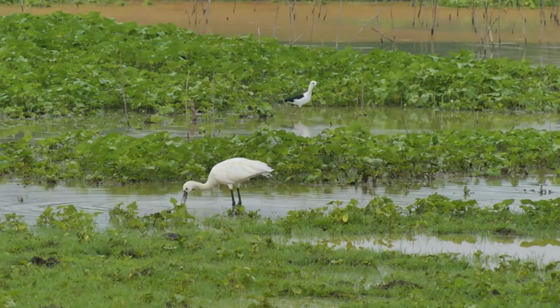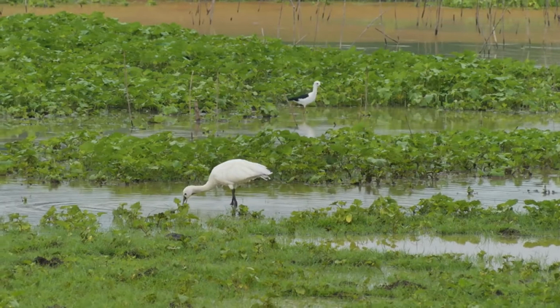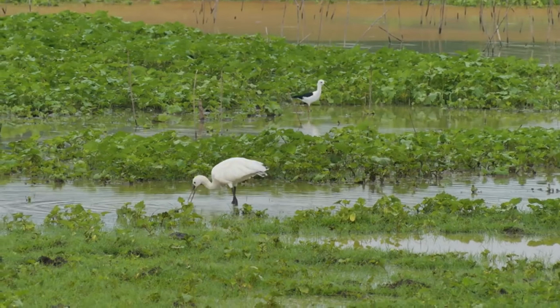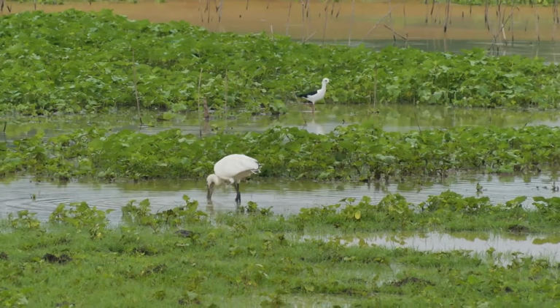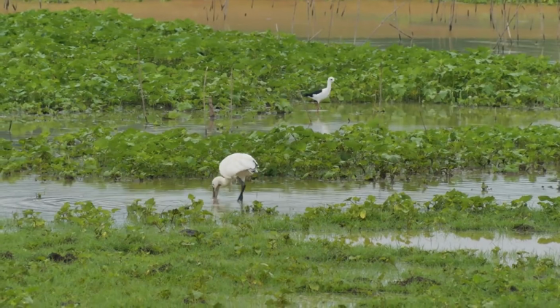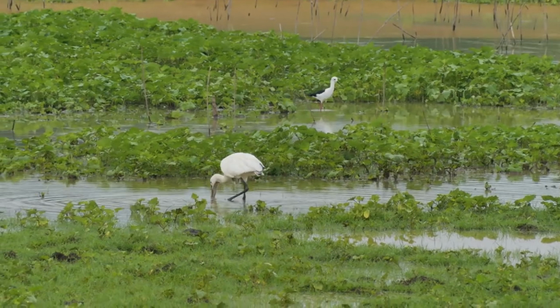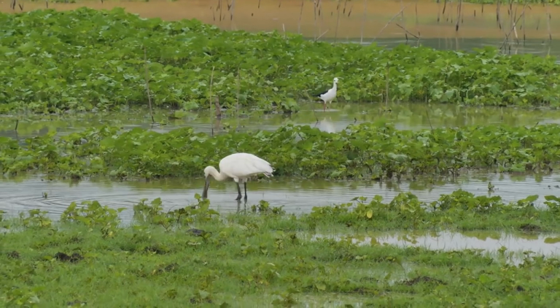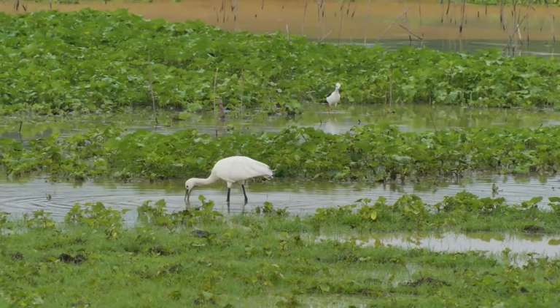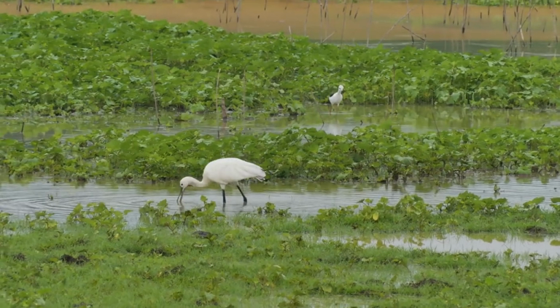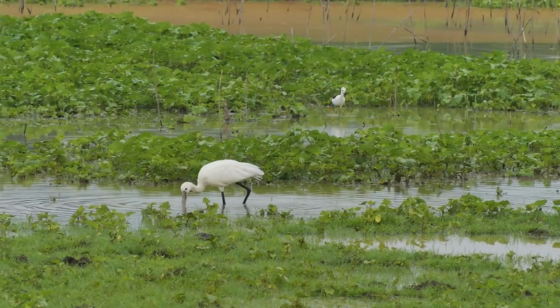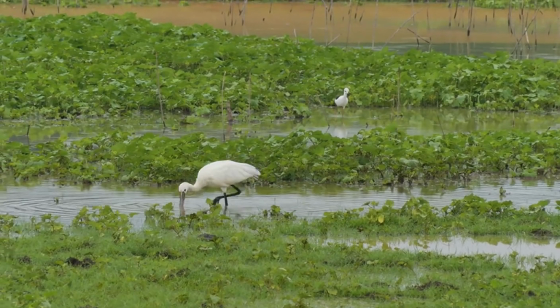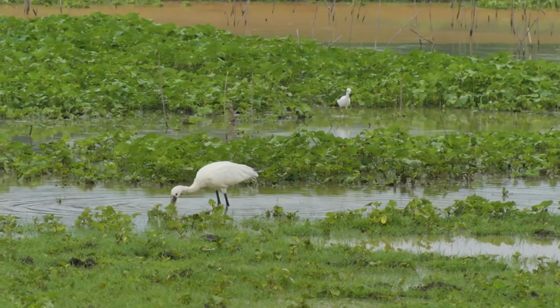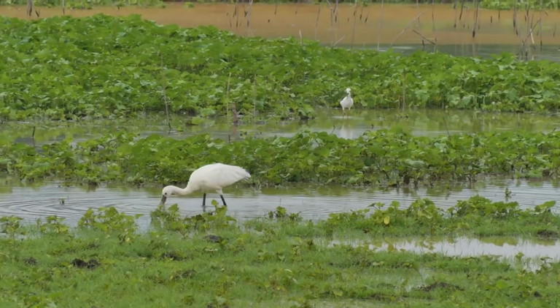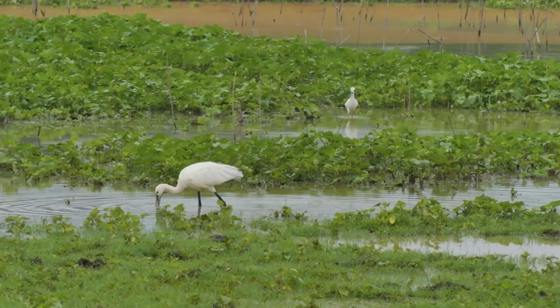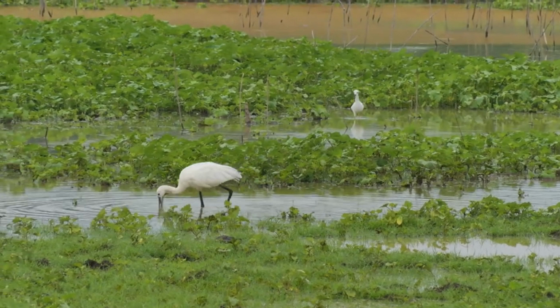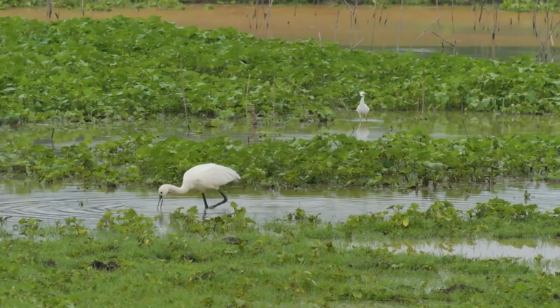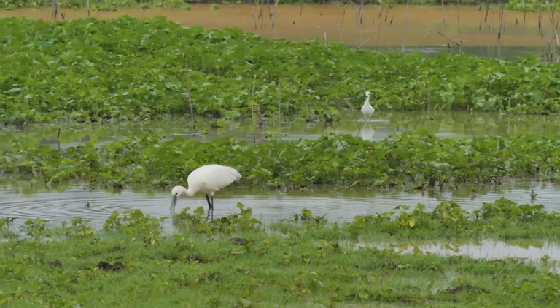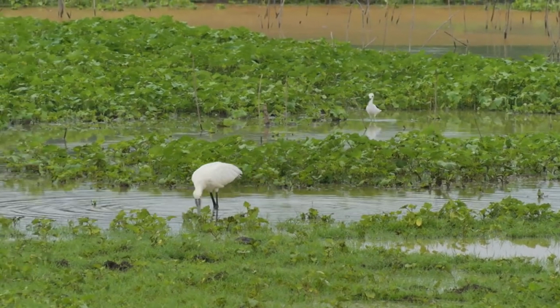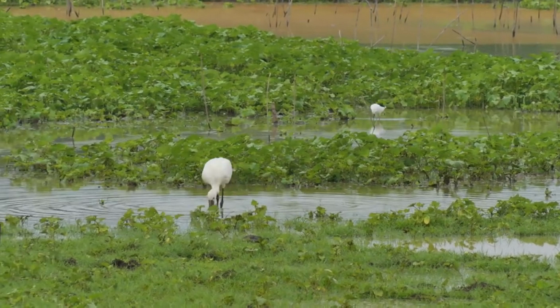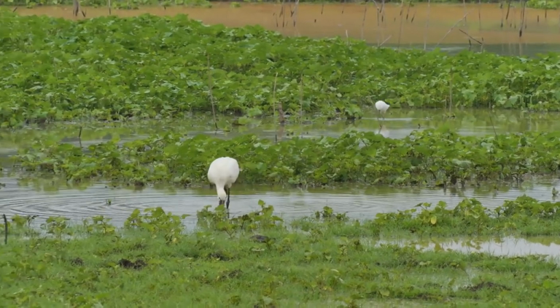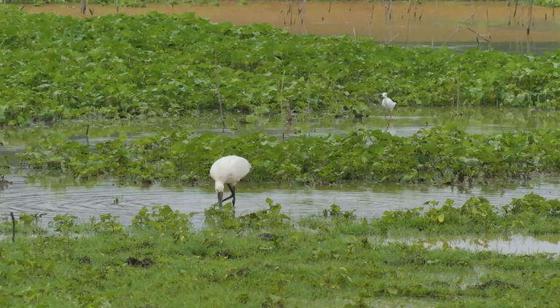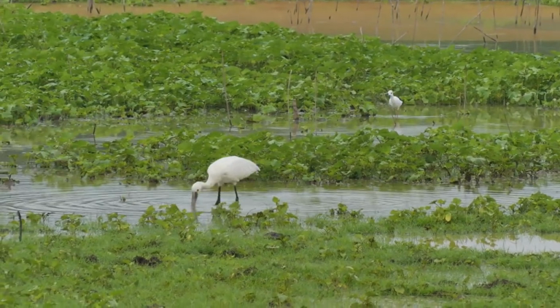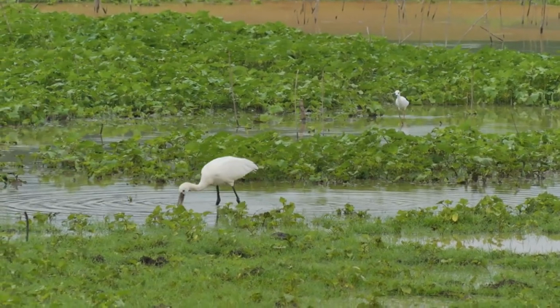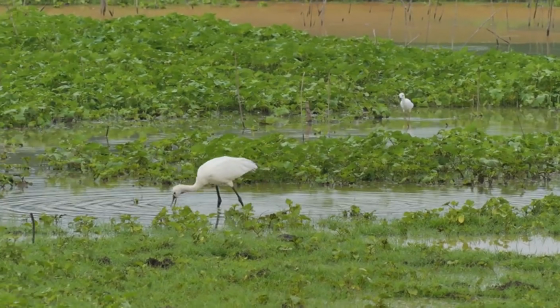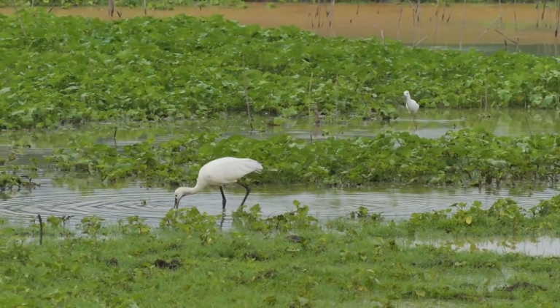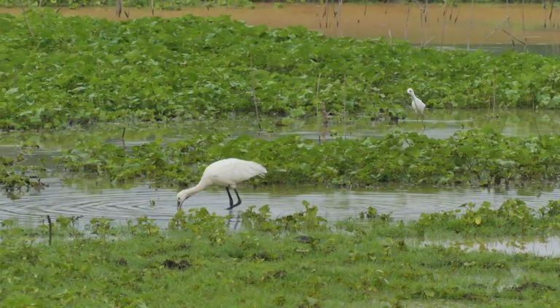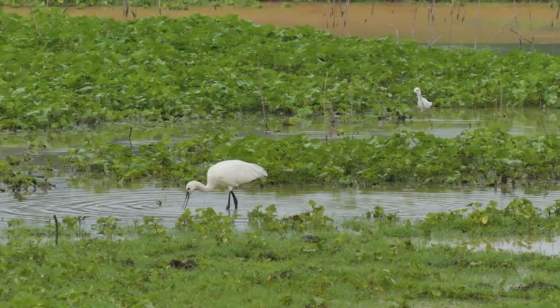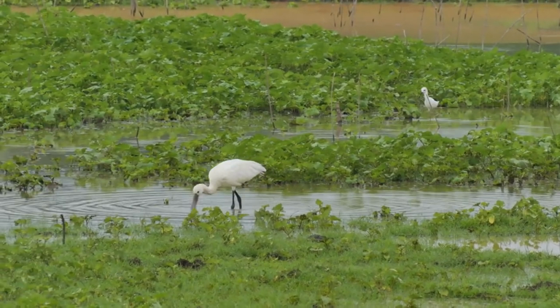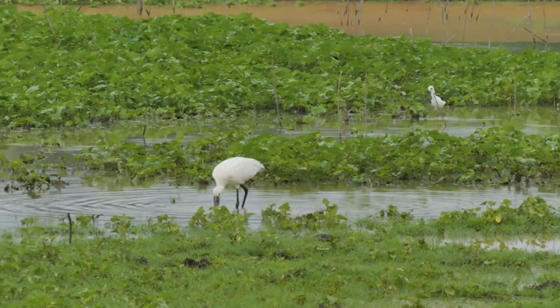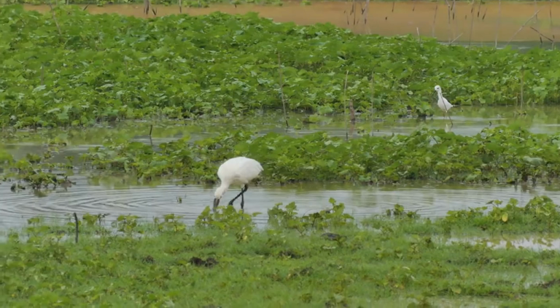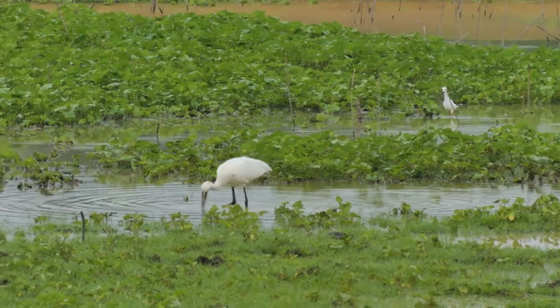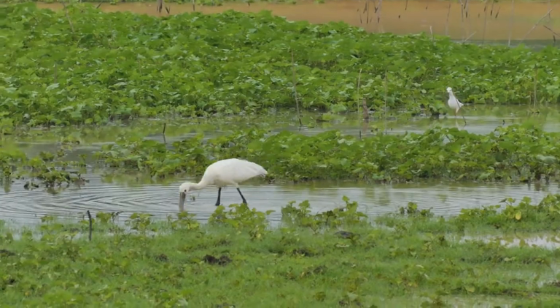And for vigilant birders, unusual water birds sometimes make an appearance.